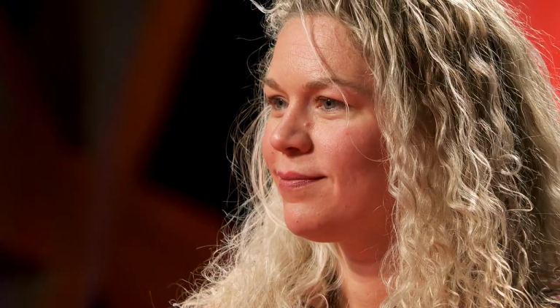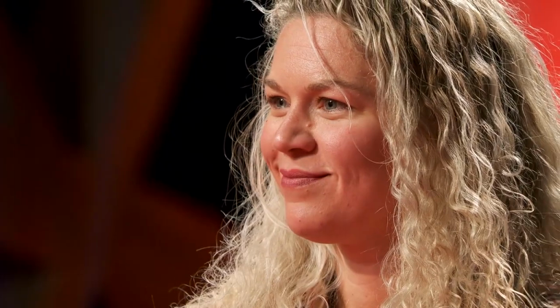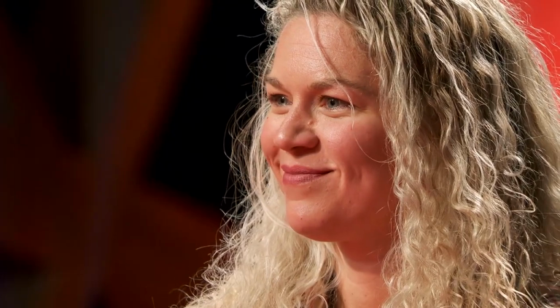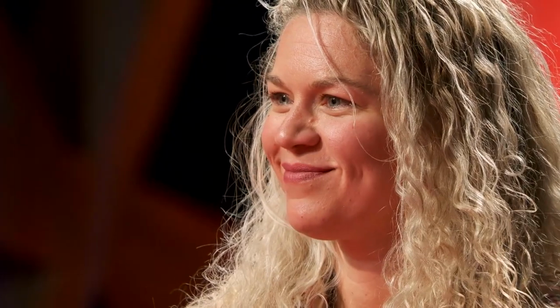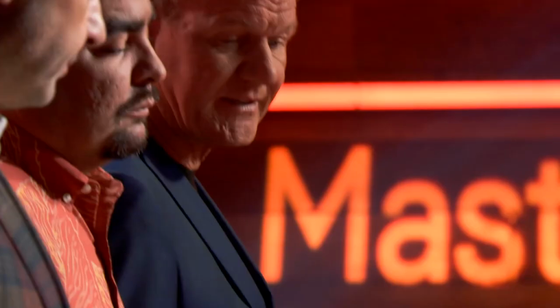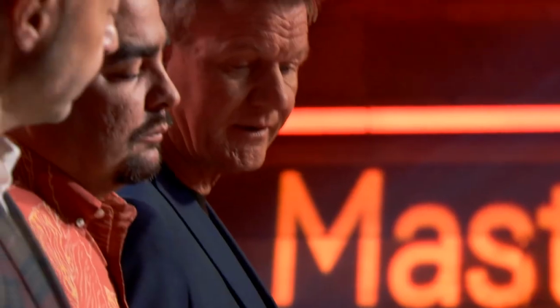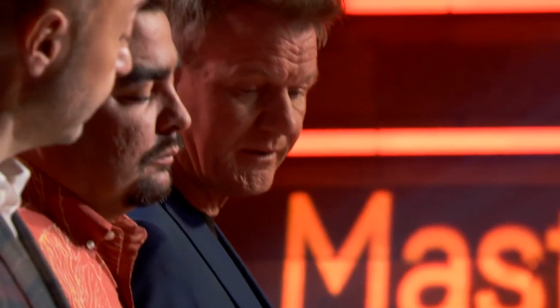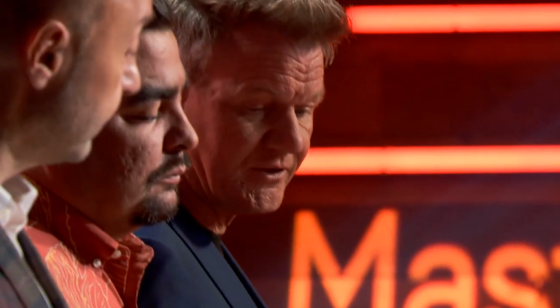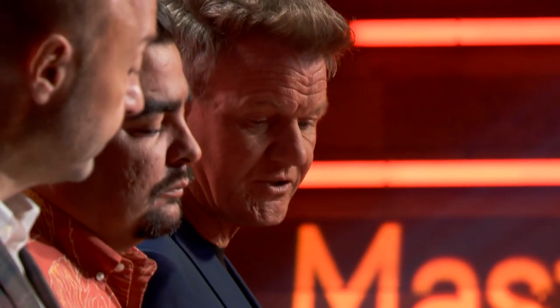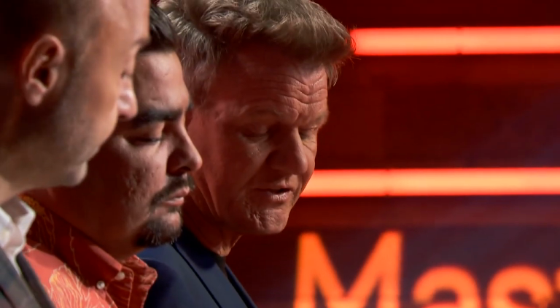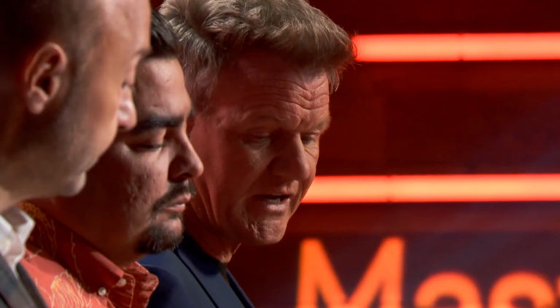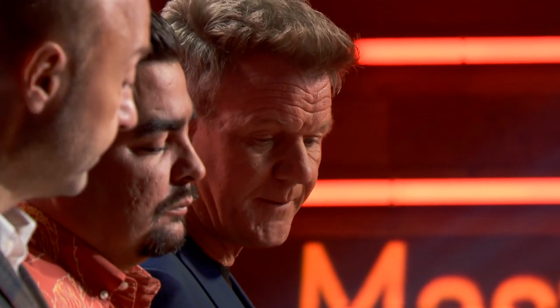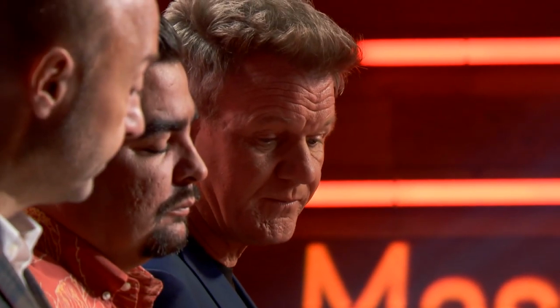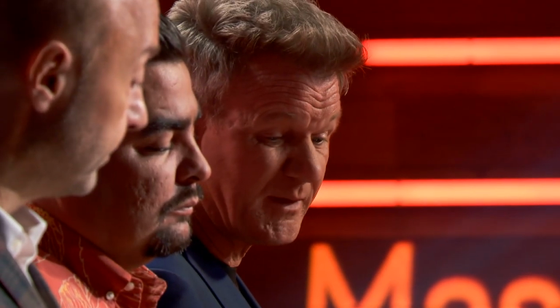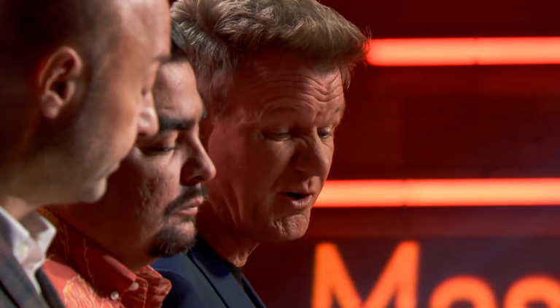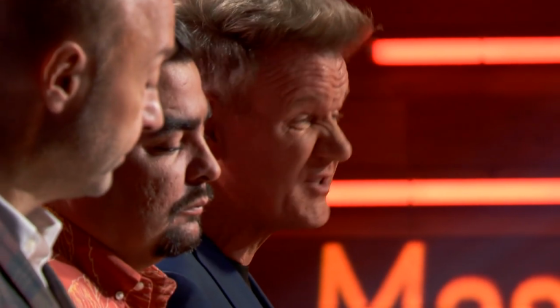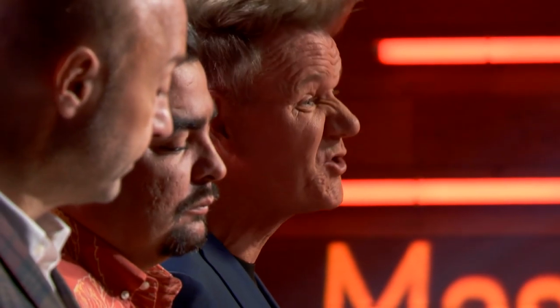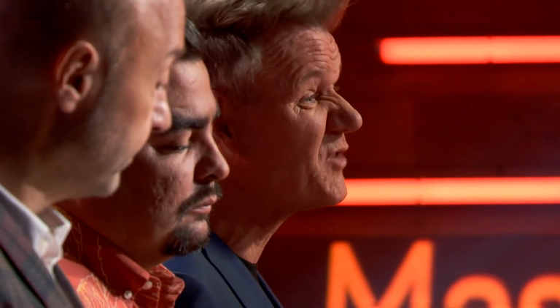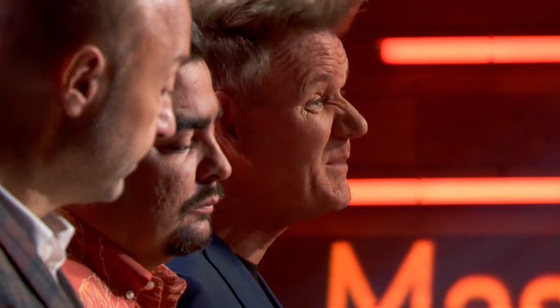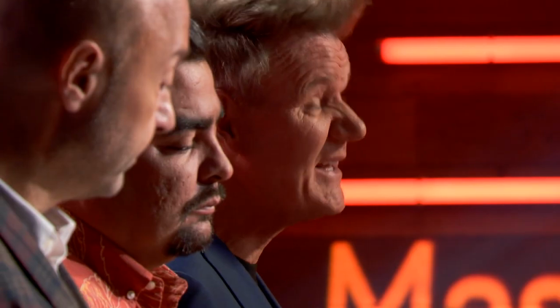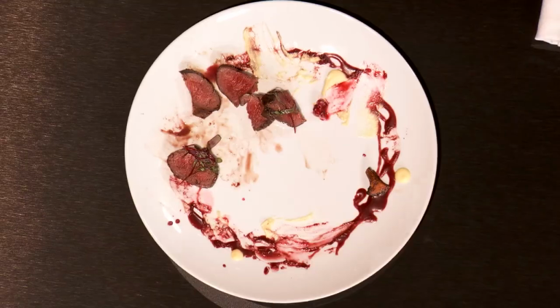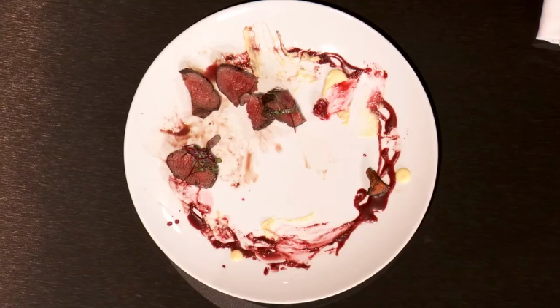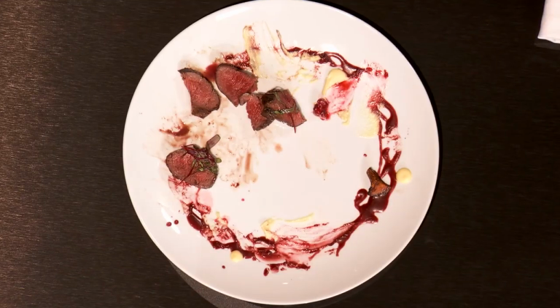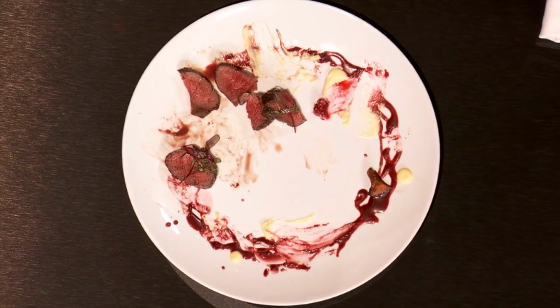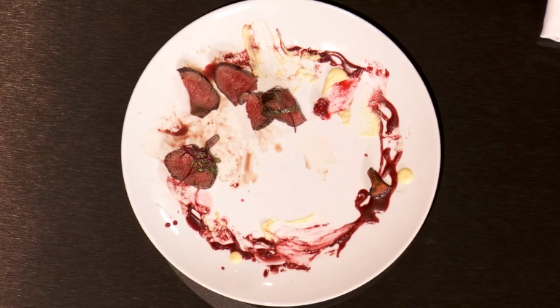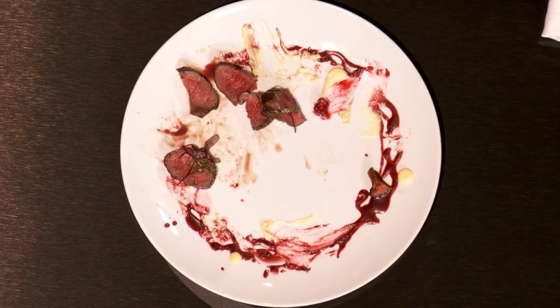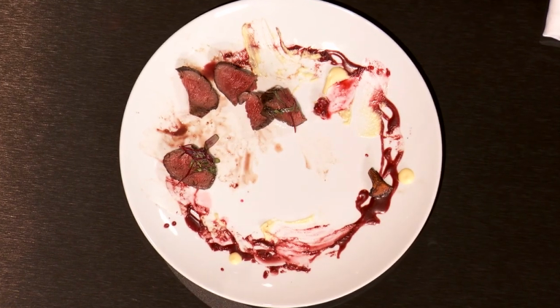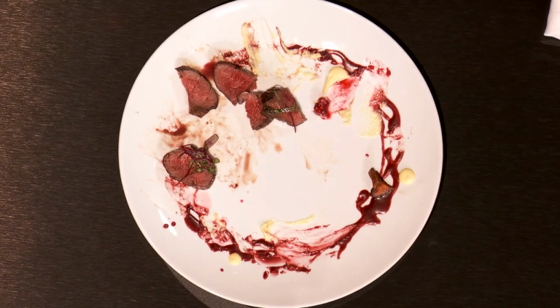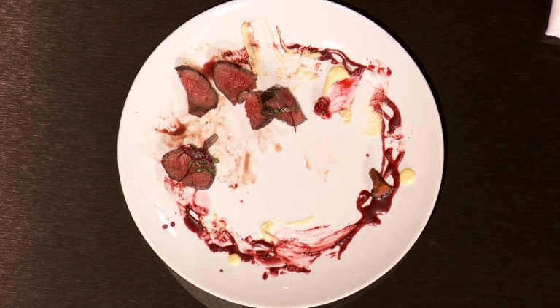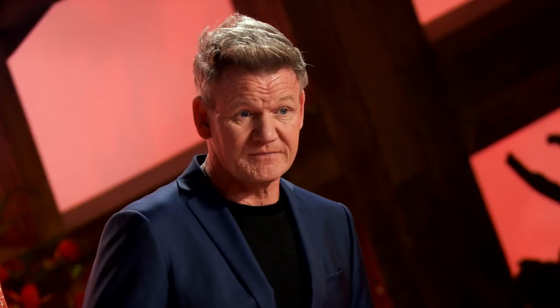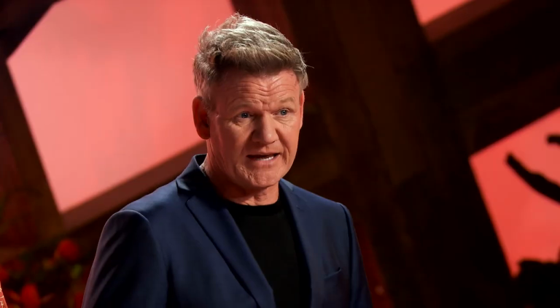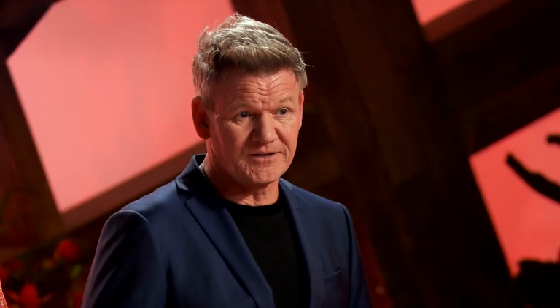But I disagree with the judges. The puree is too creamy, so it doesn't taste of acorn. Thank you.